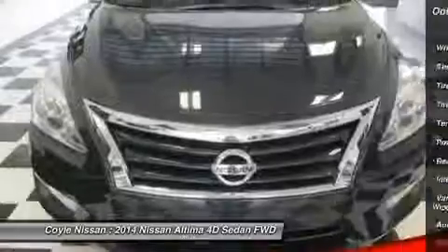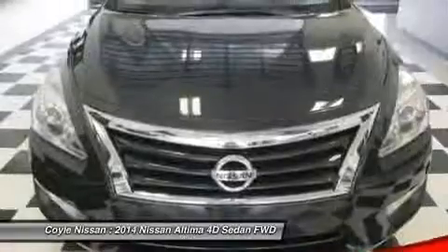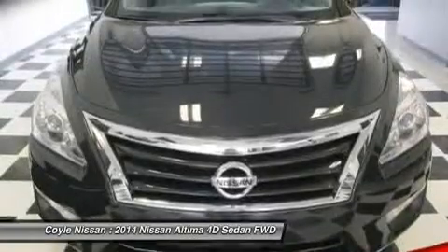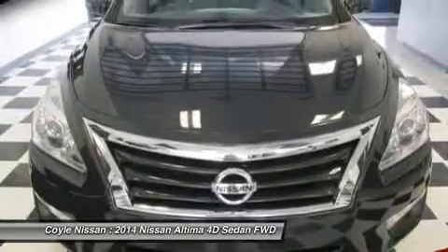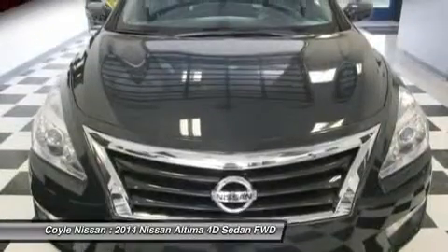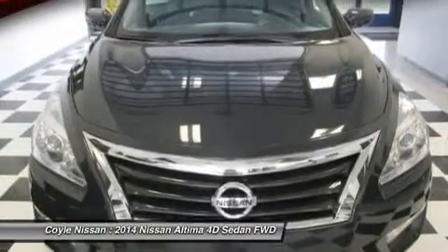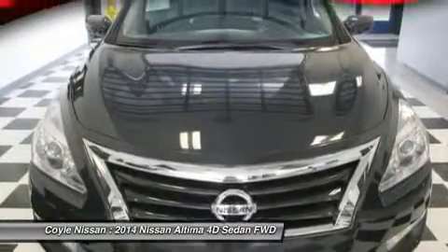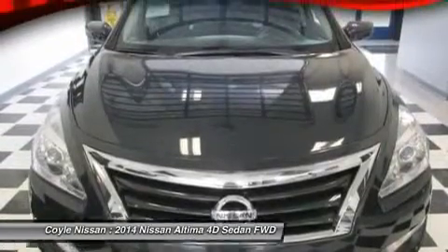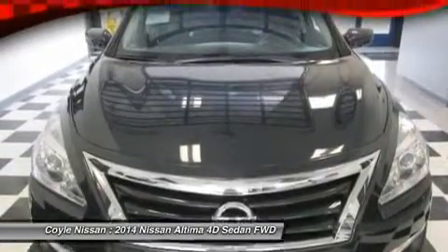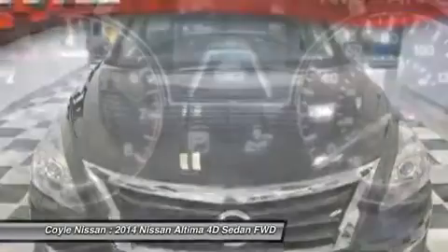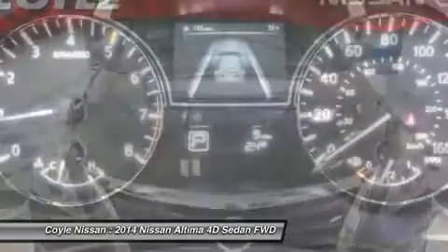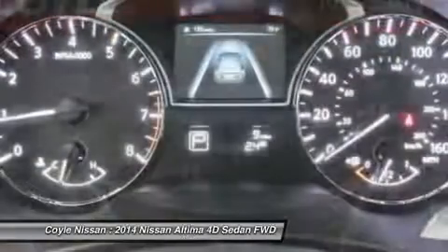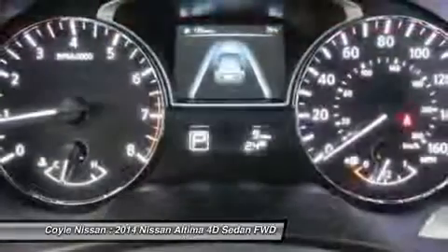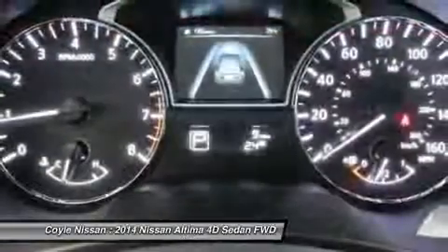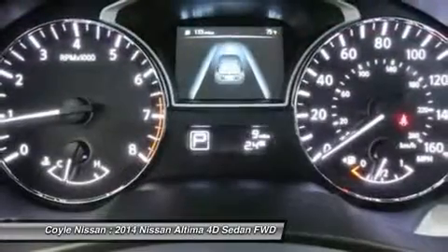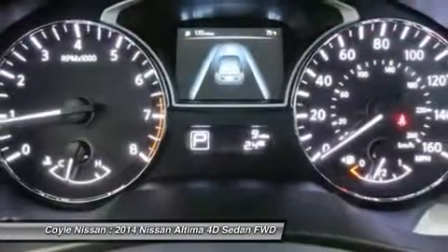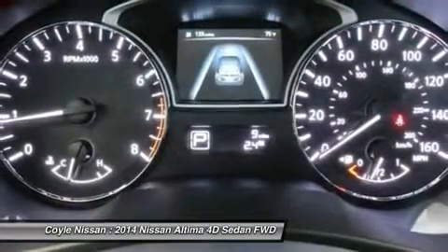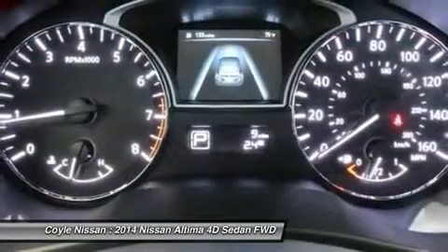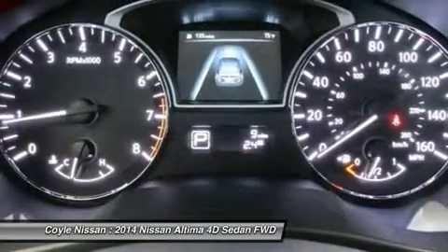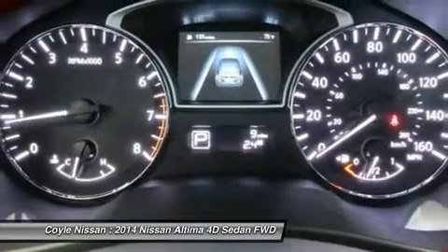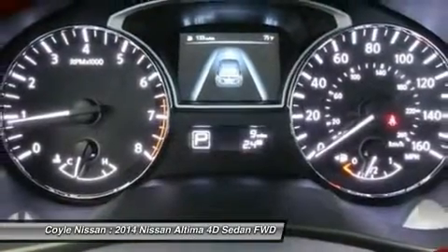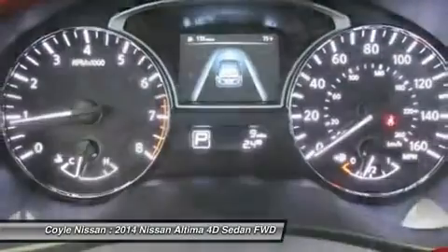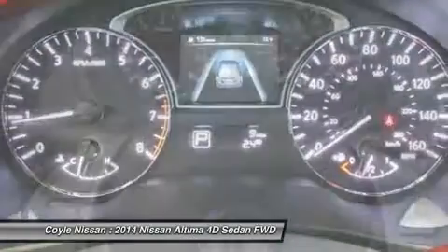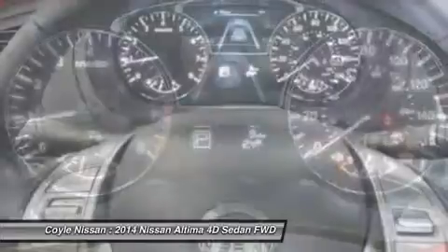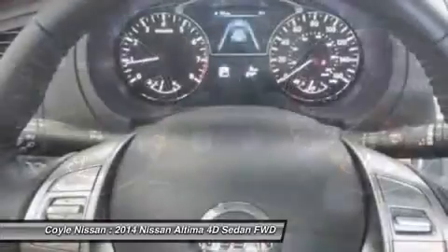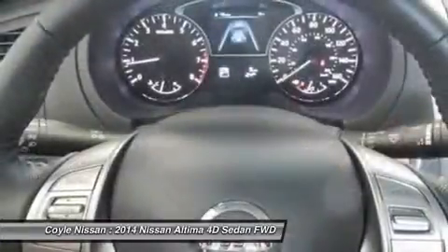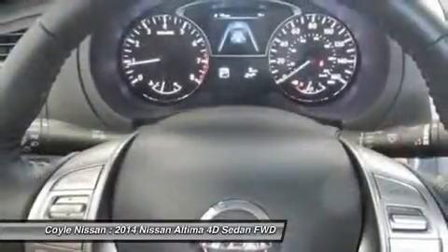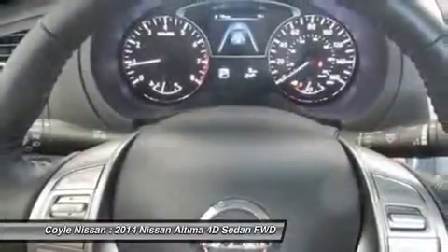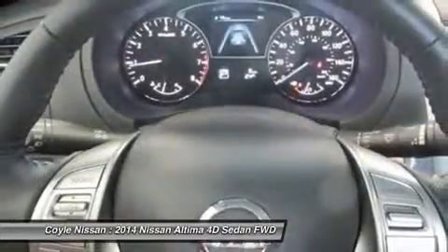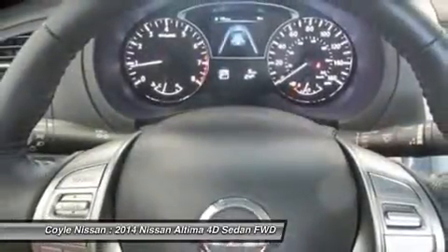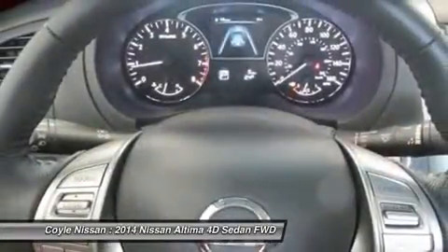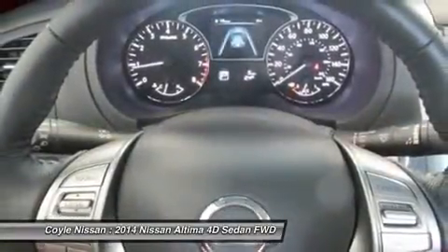Air conditioning, driver airbag, power steering, adjustable steering wheel, four-wheel disc brakes, keyless entry.